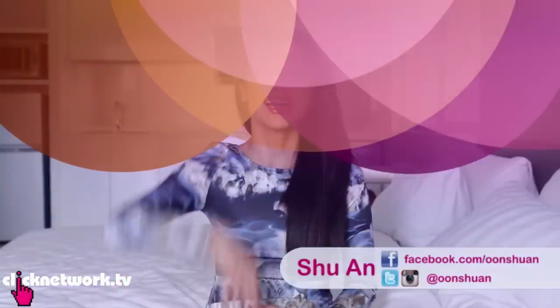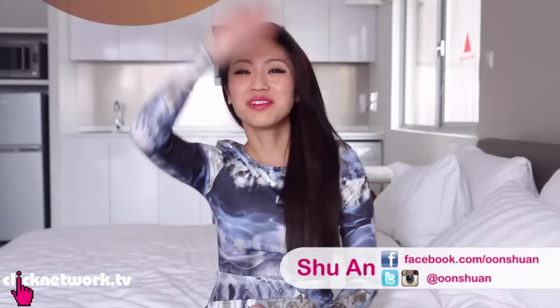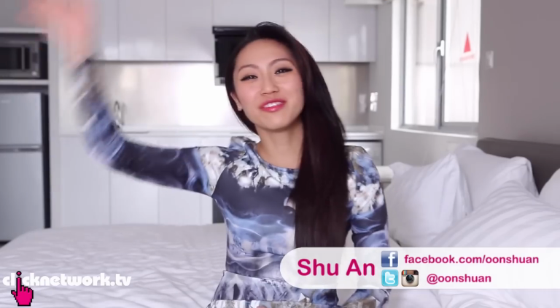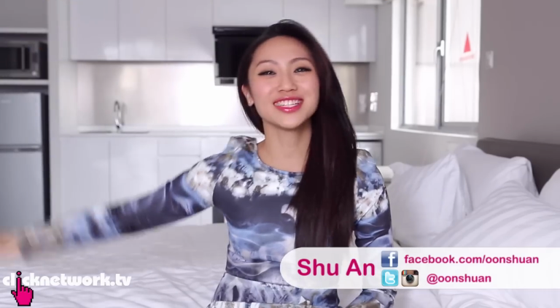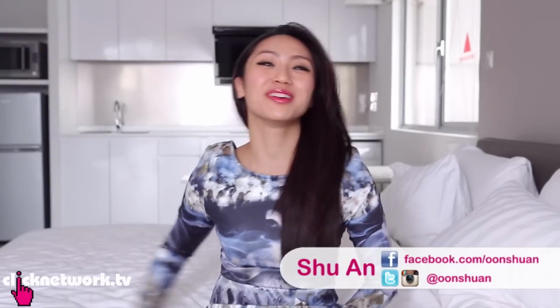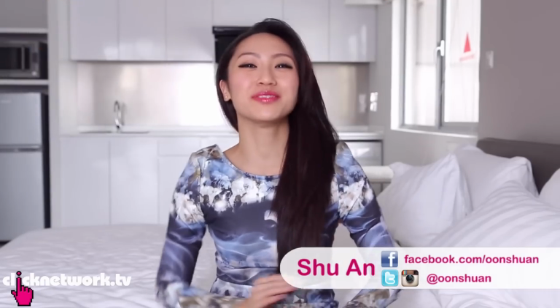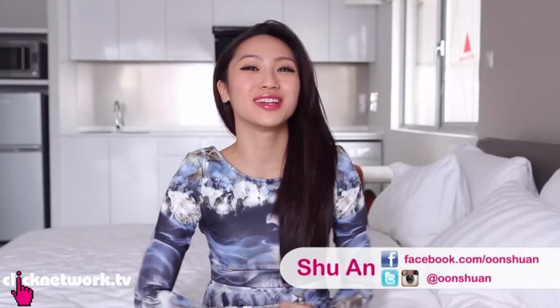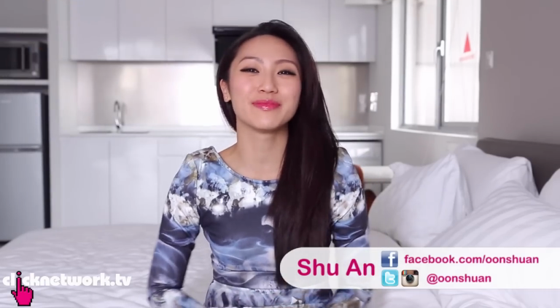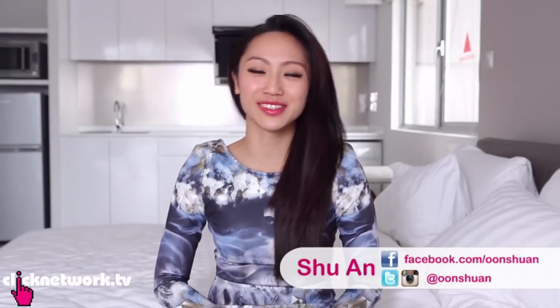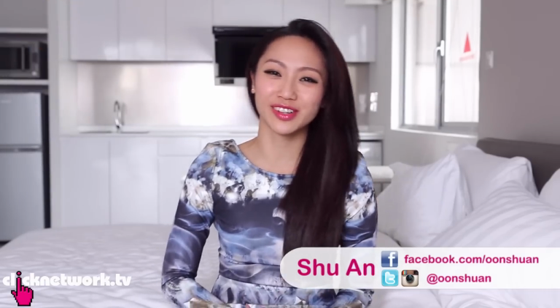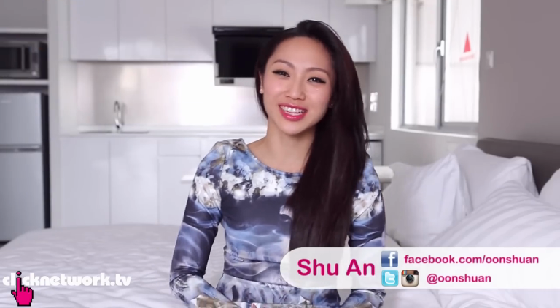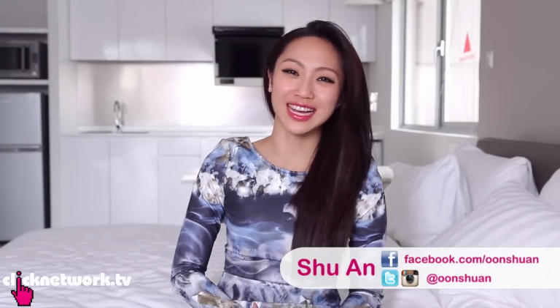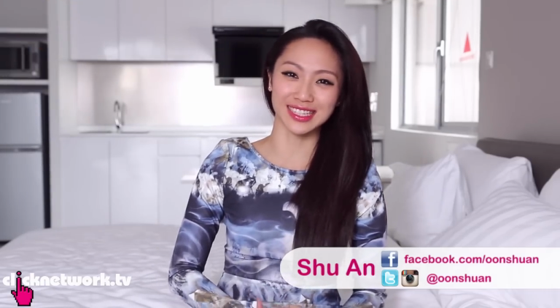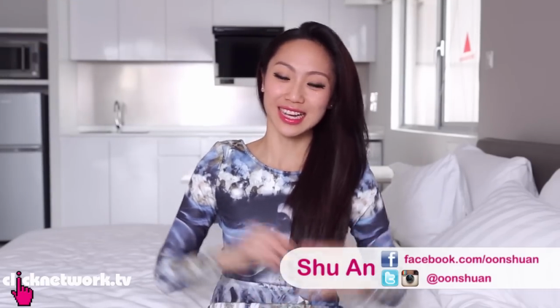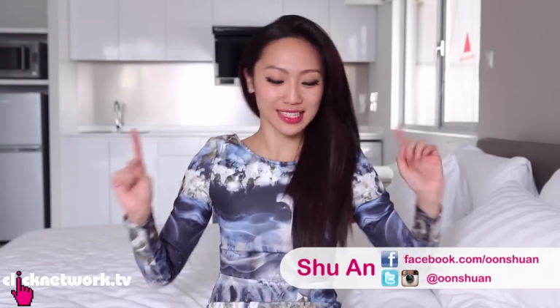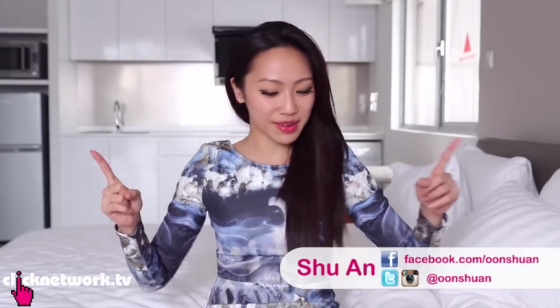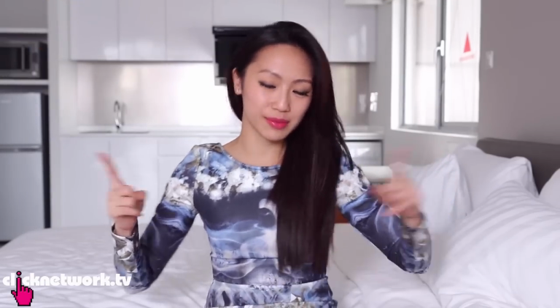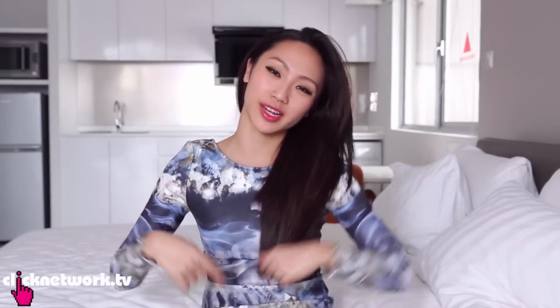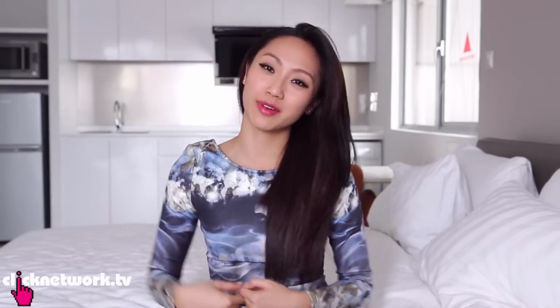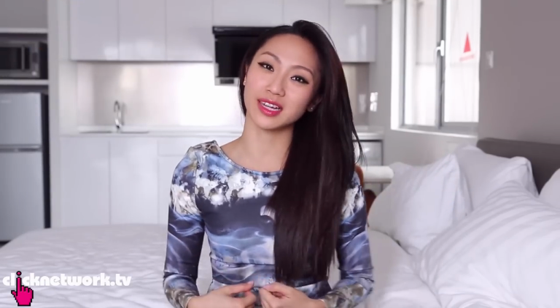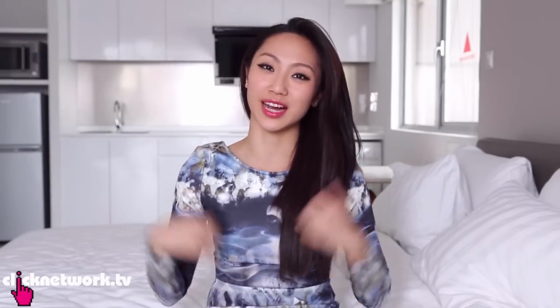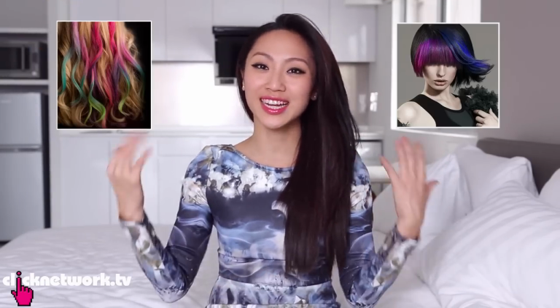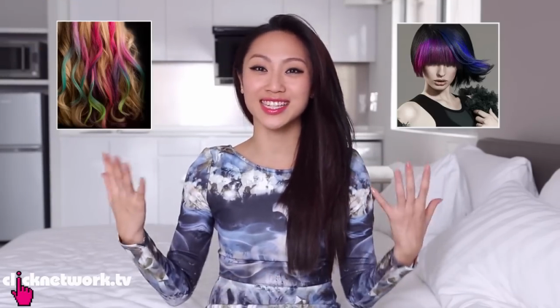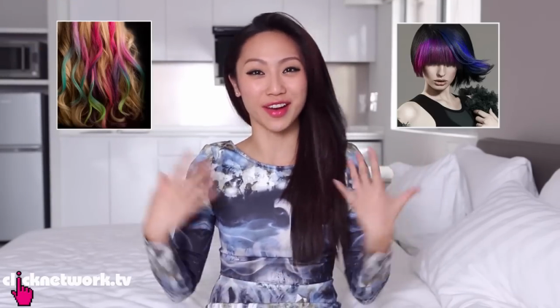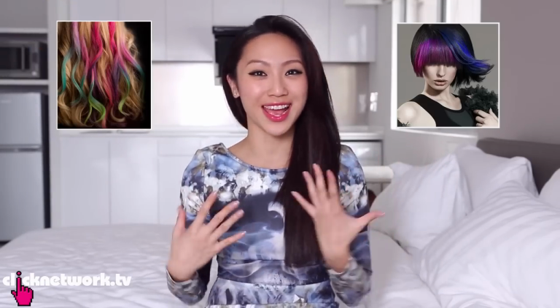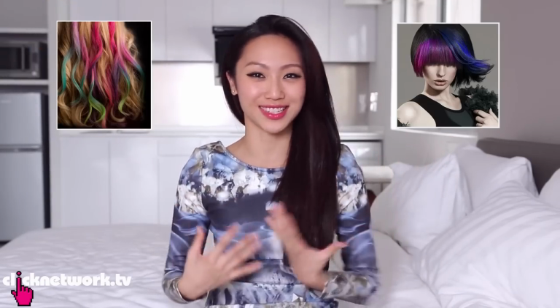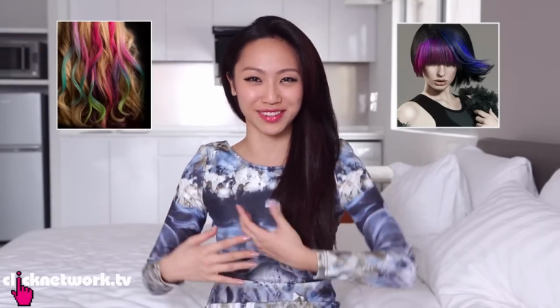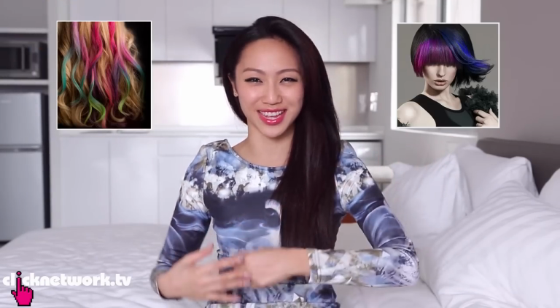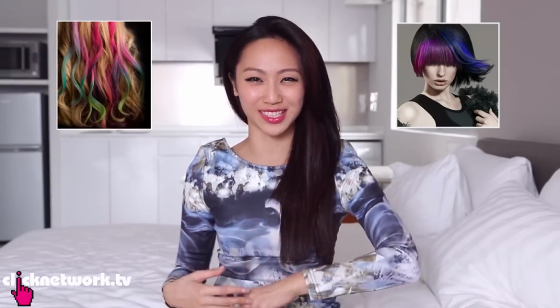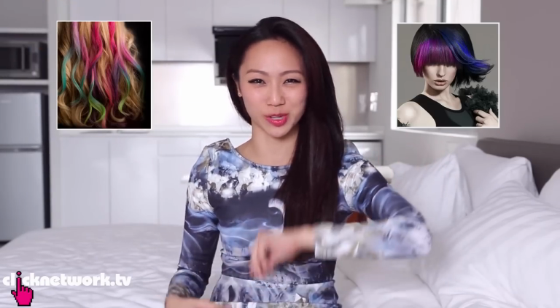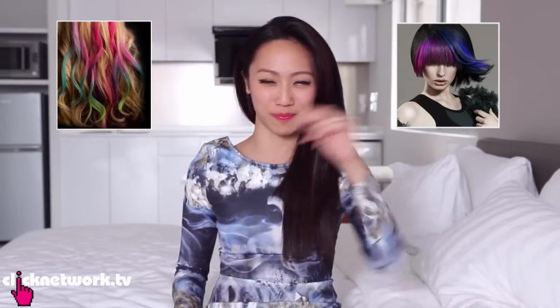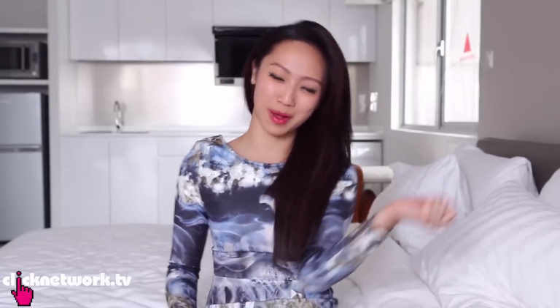Hello girlfriends and welcome to another episode of Tried and Tested. Today we're going to be trying out products for highlighting your hair to give it the extra pop.